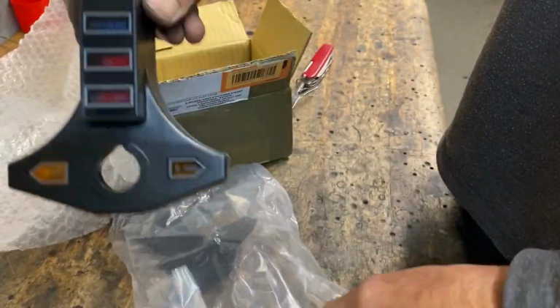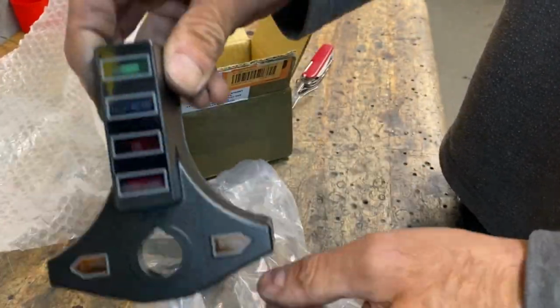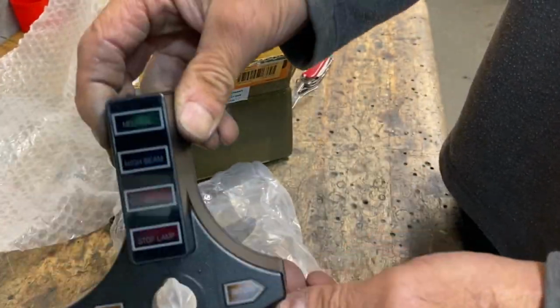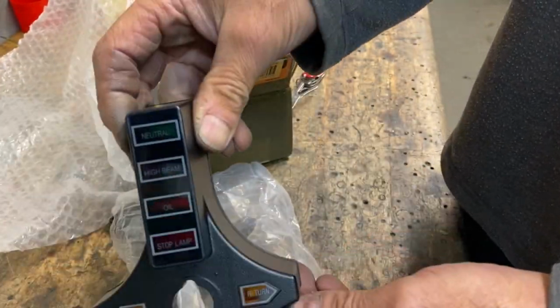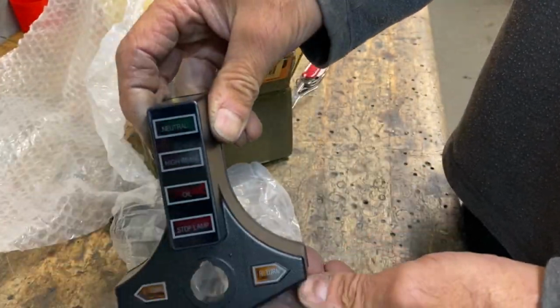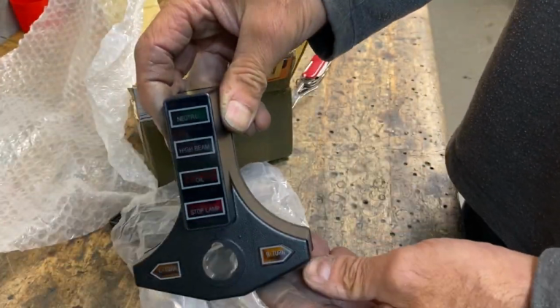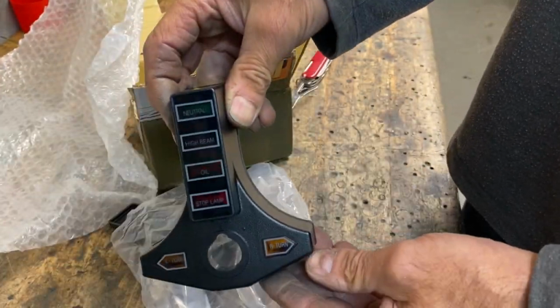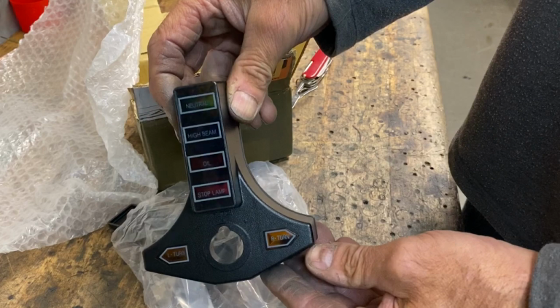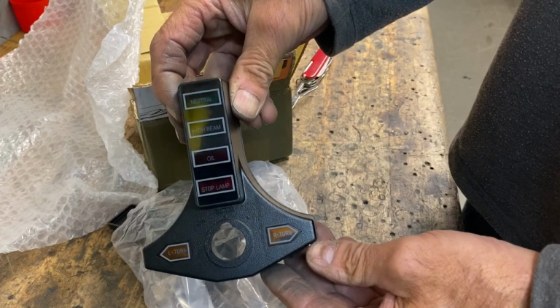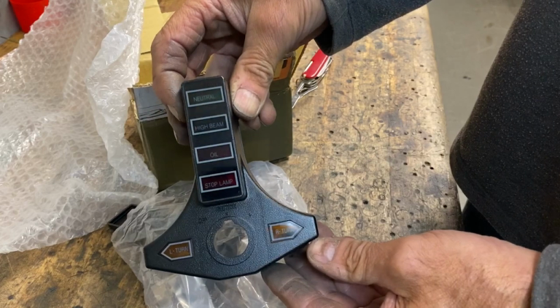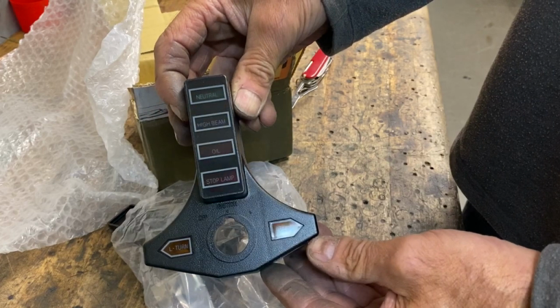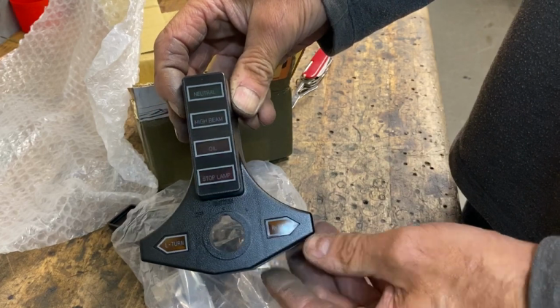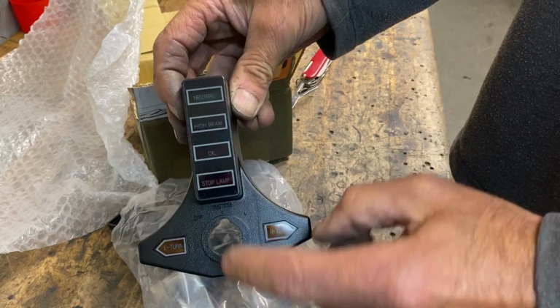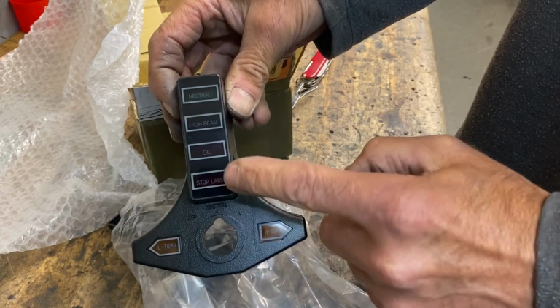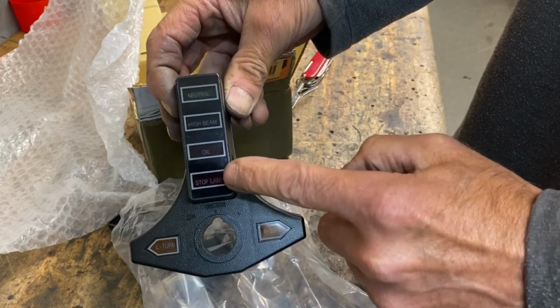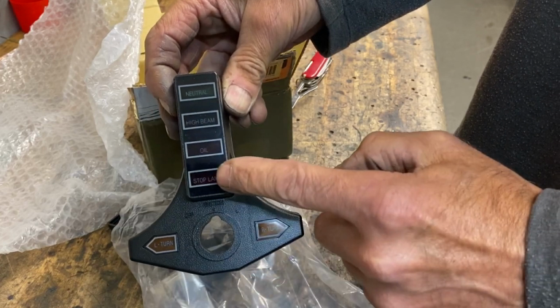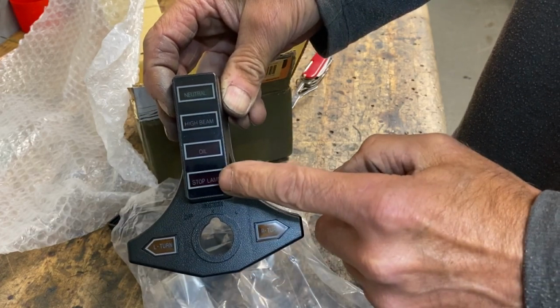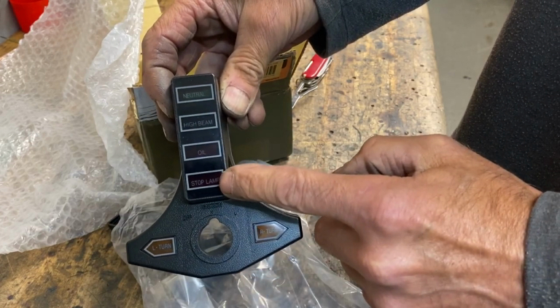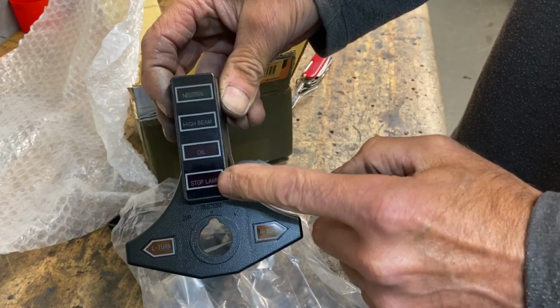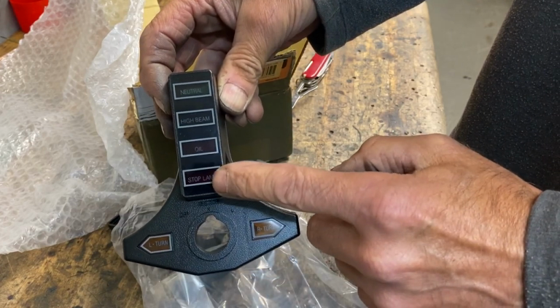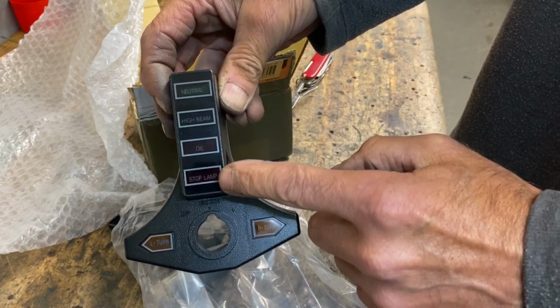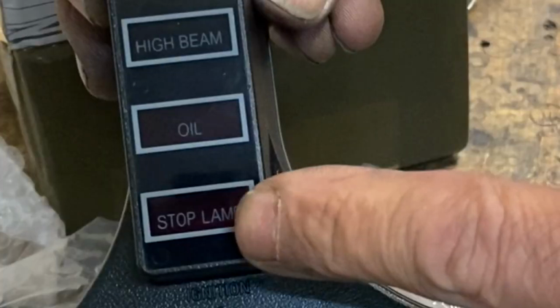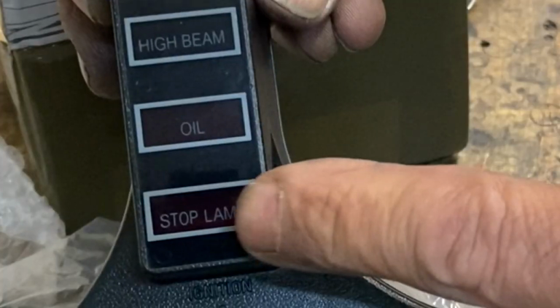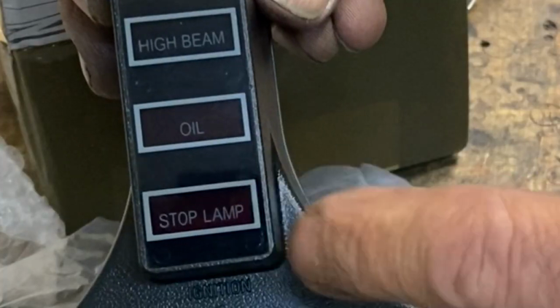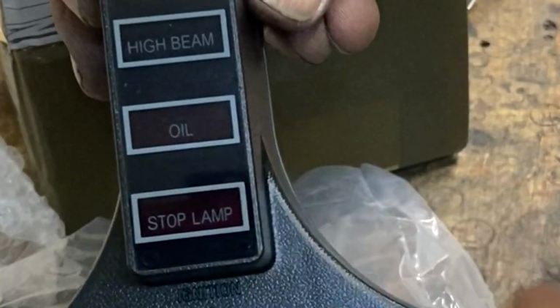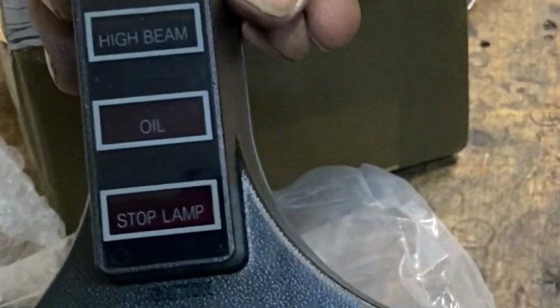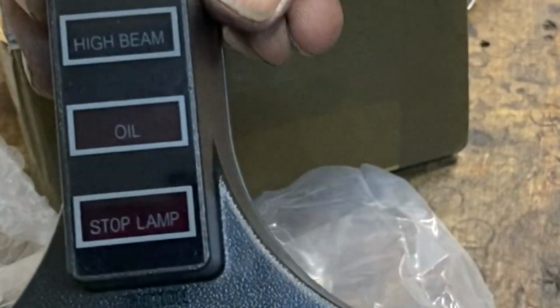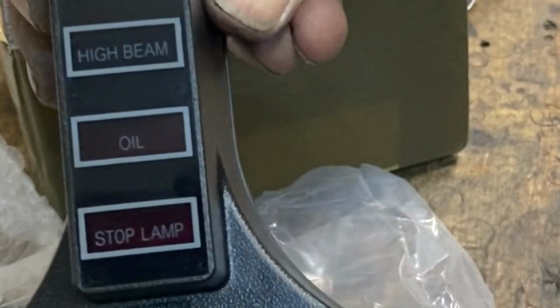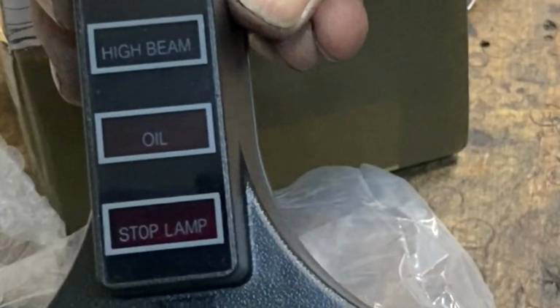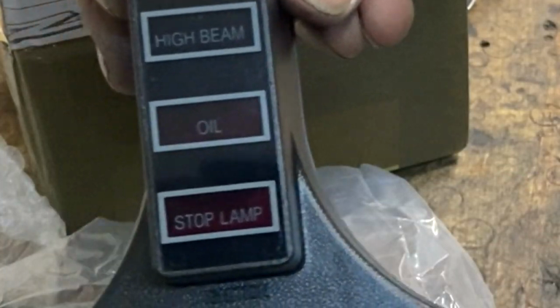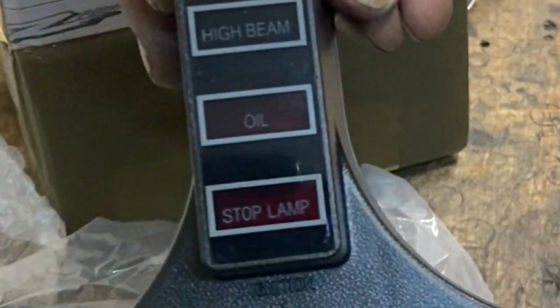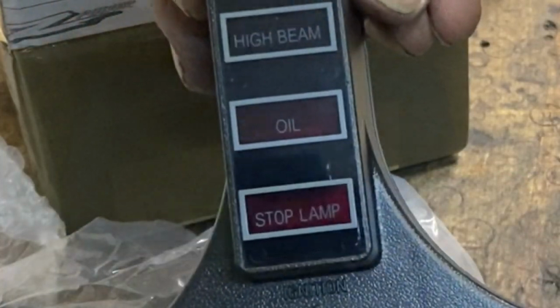Perfect, this is just the job. What we're going to do is take out the old brake warning light and fit the voltmeter in the gap.